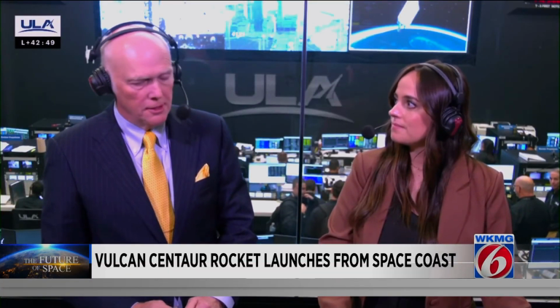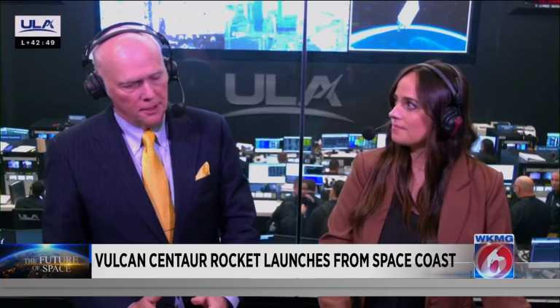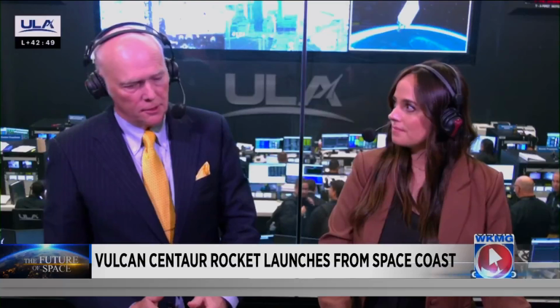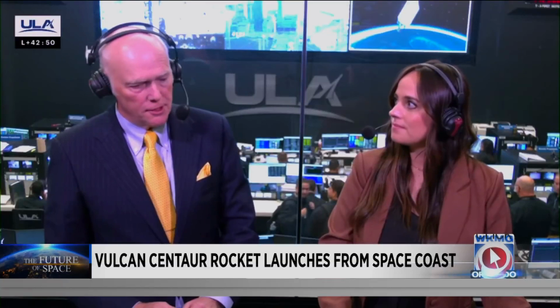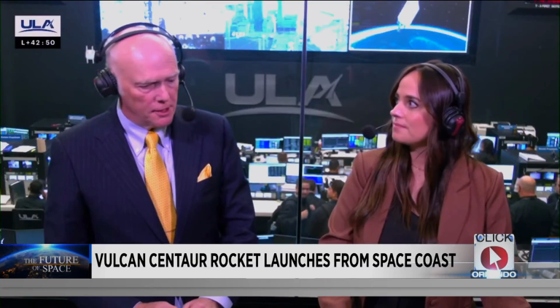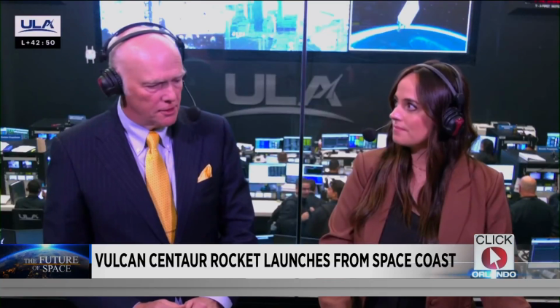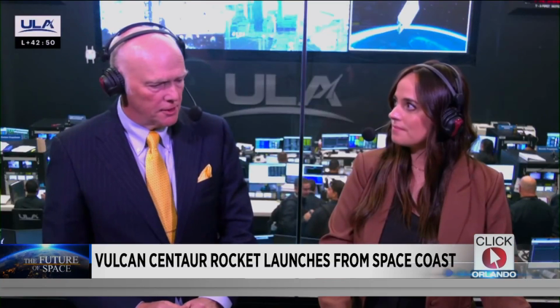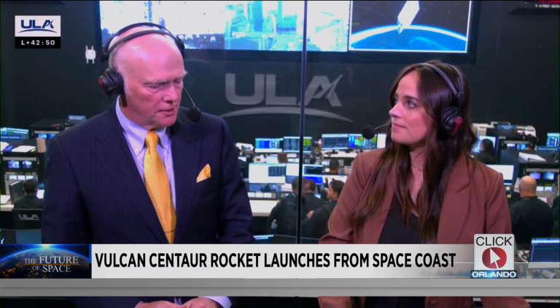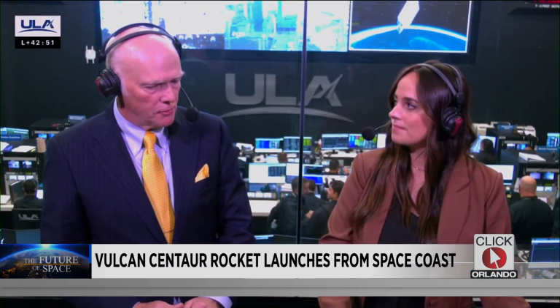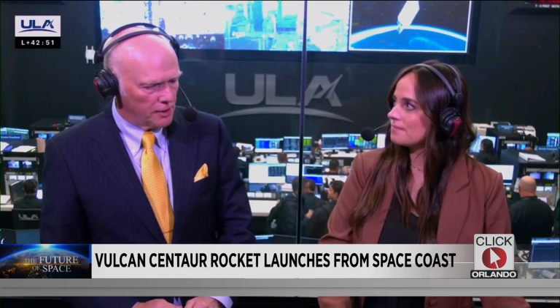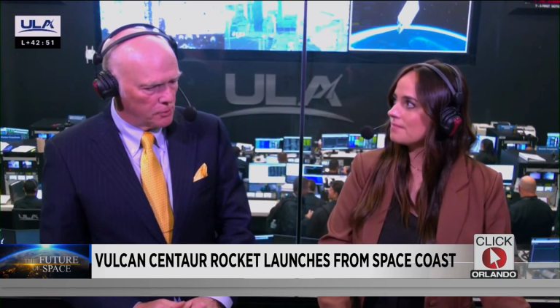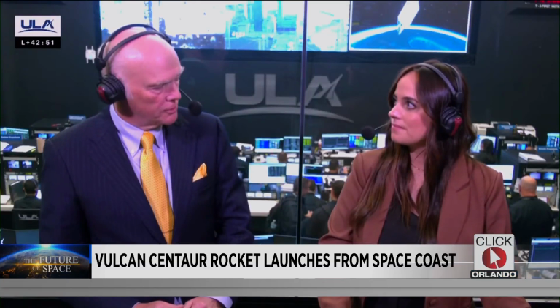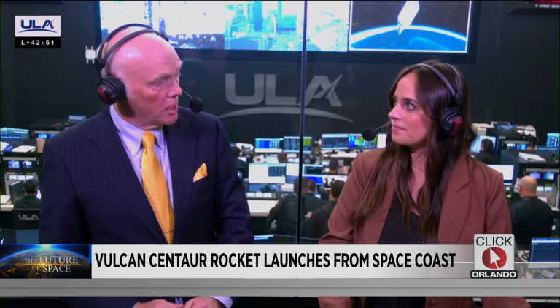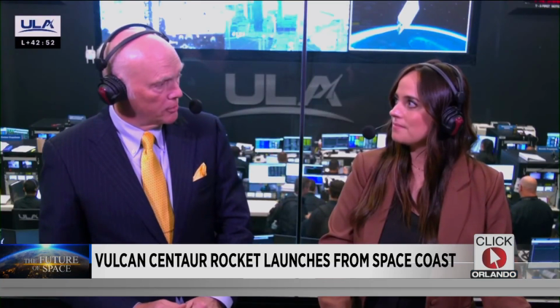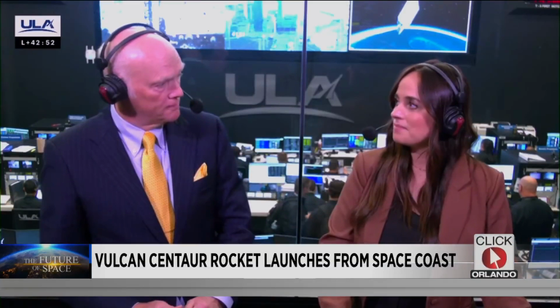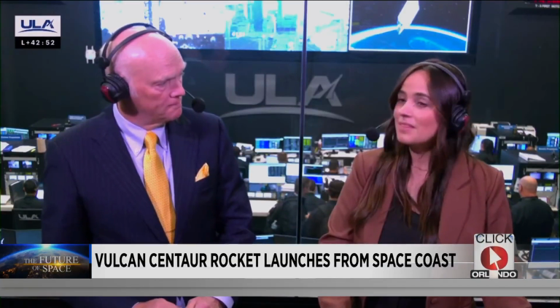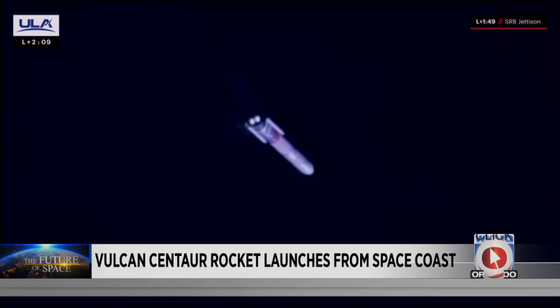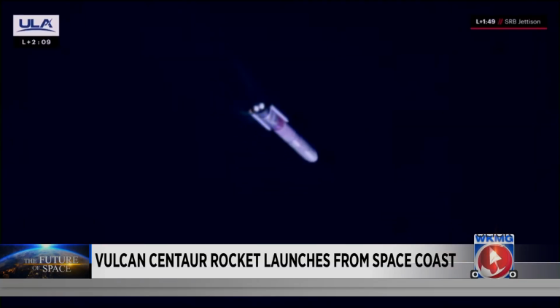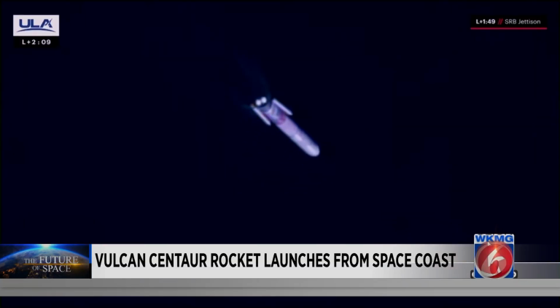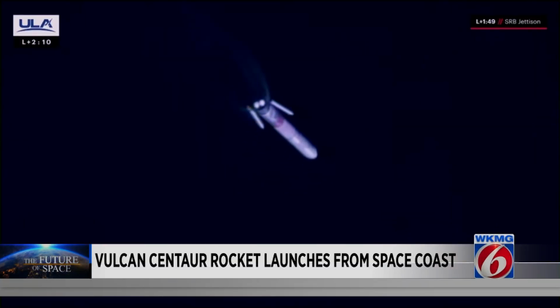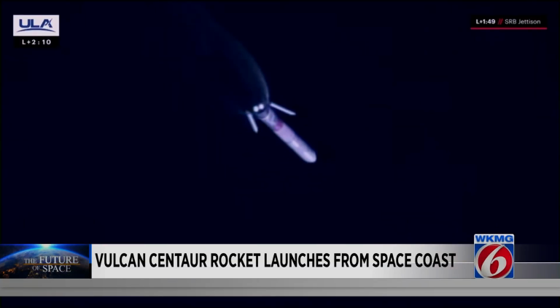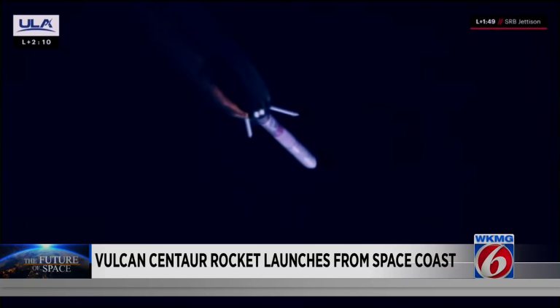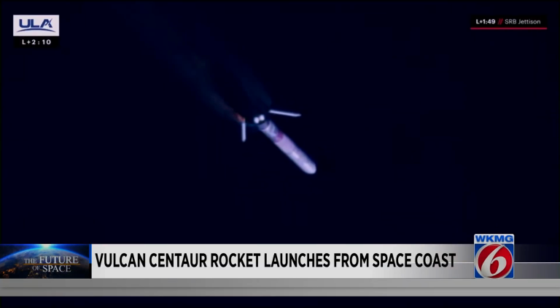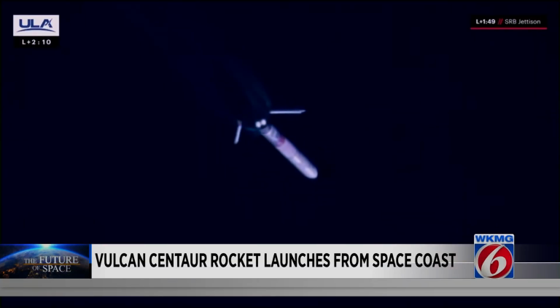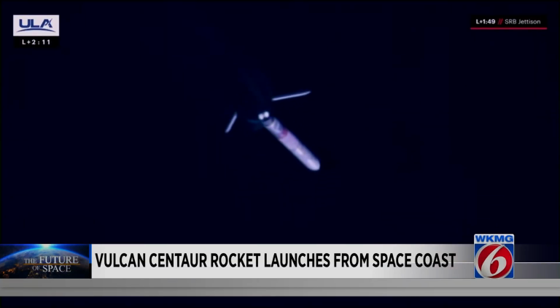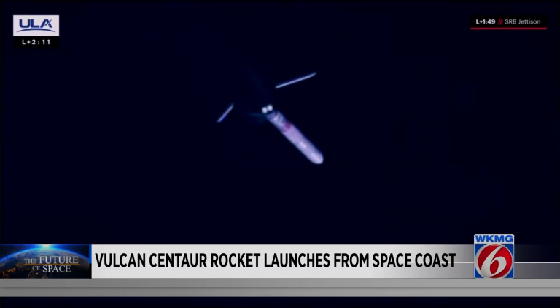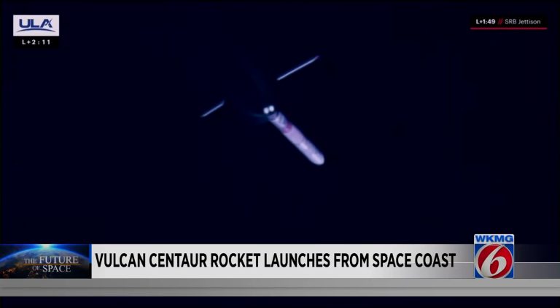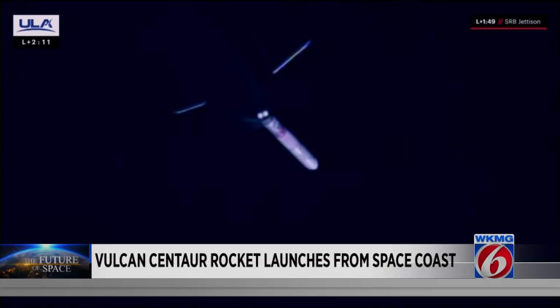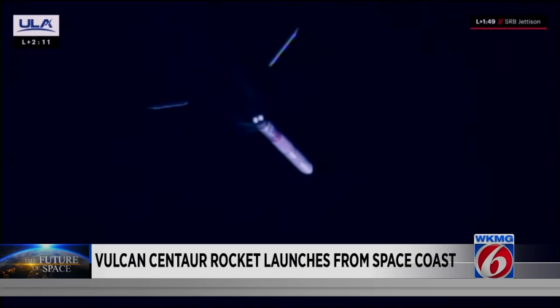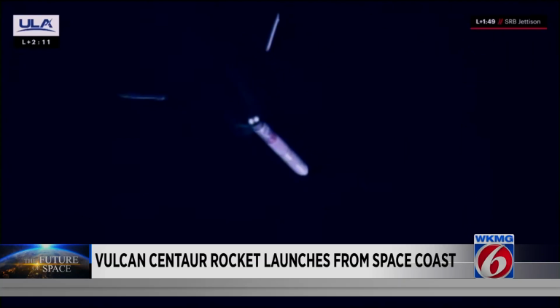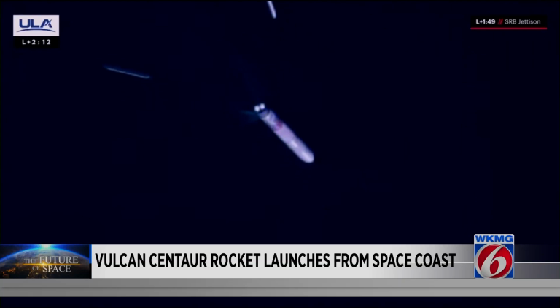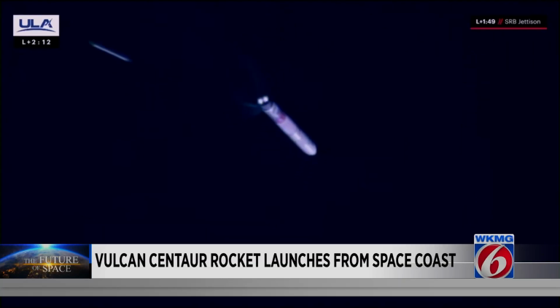Other than that, the flight was nominal. The boosters were able to separate, and the flight carried on as planned.